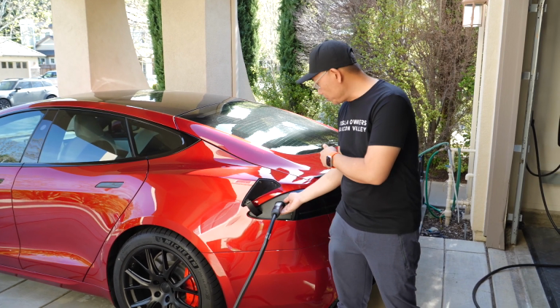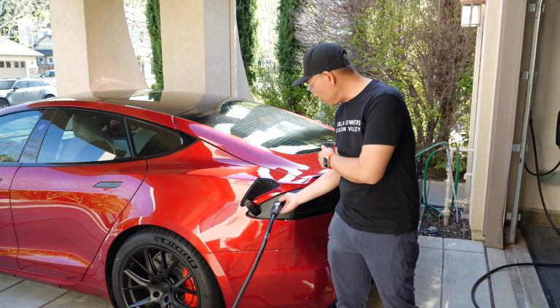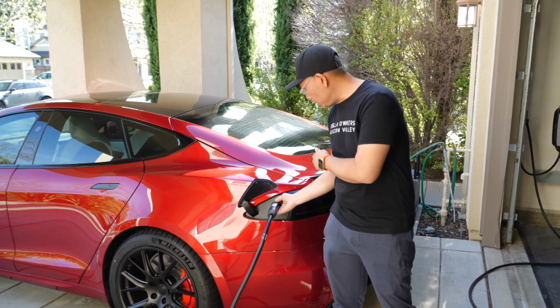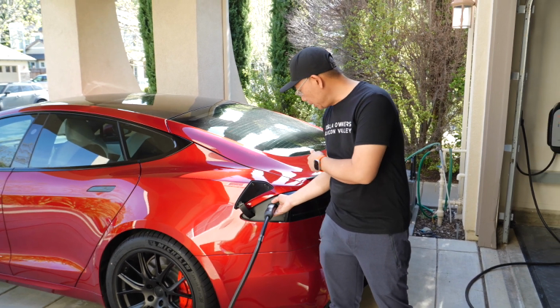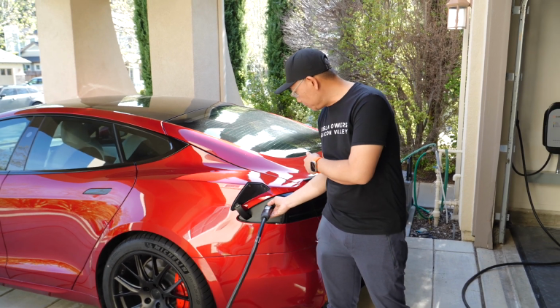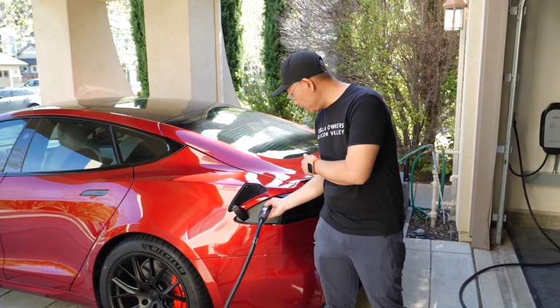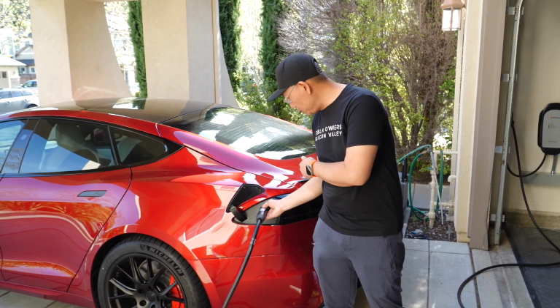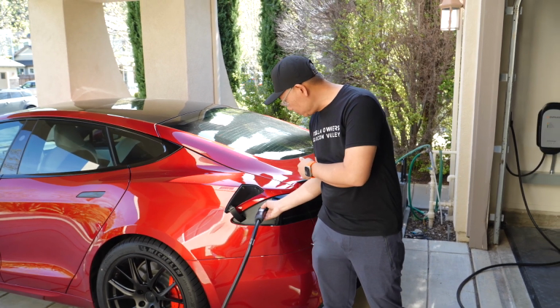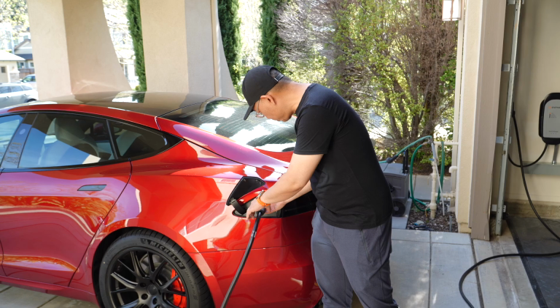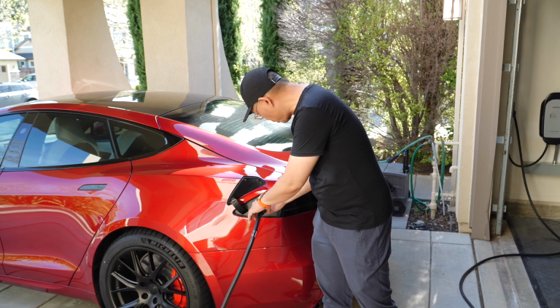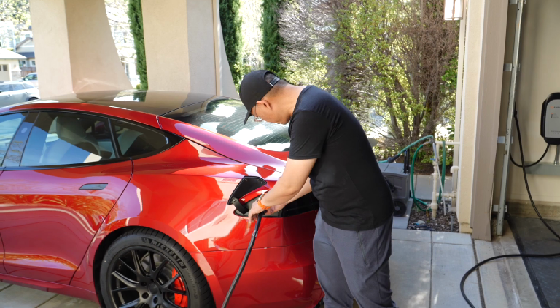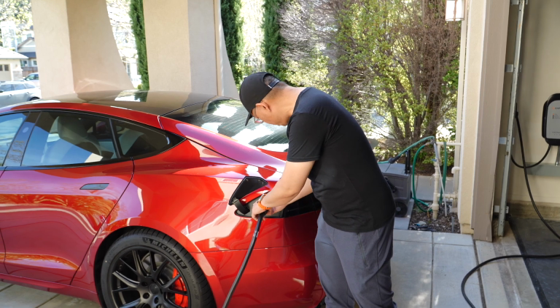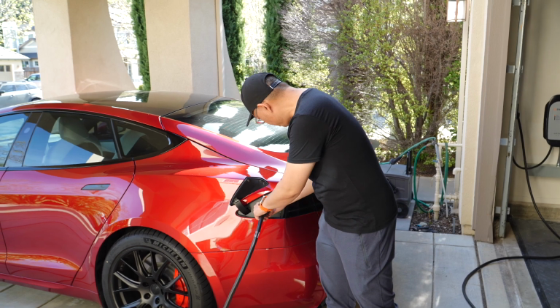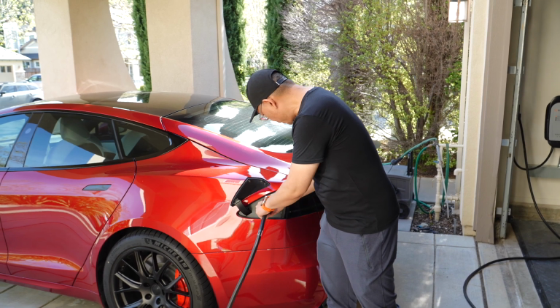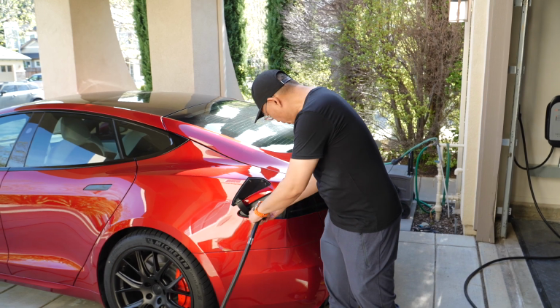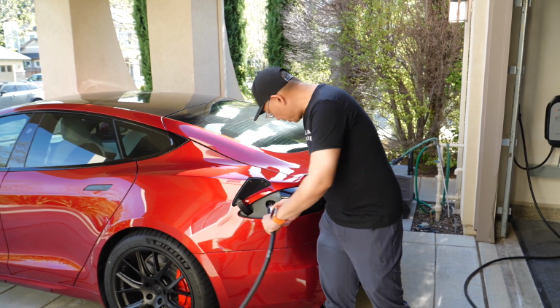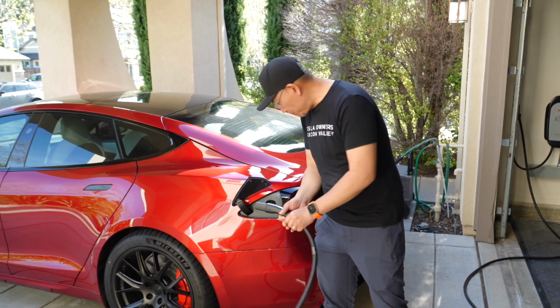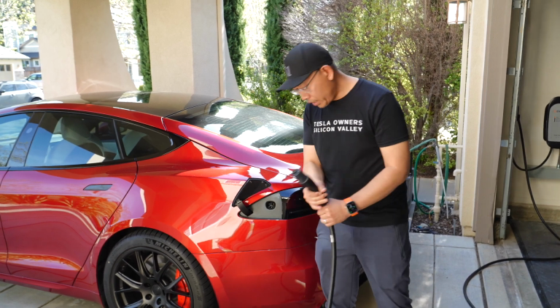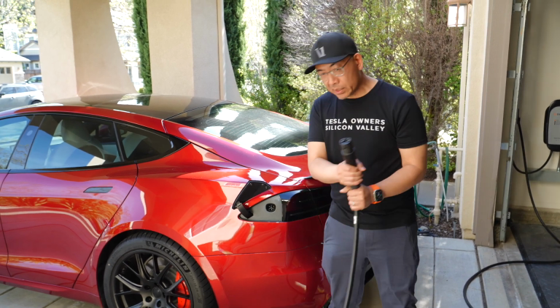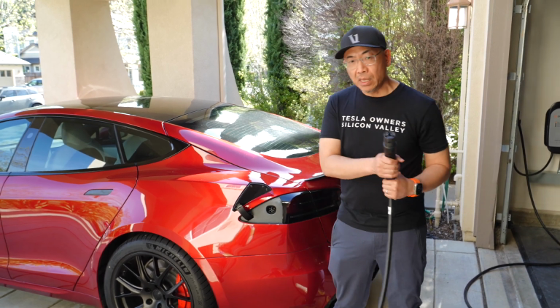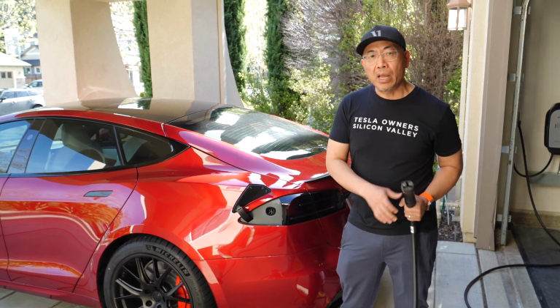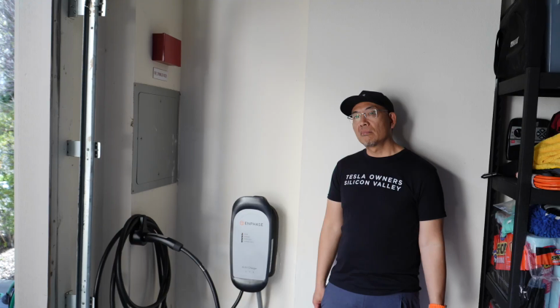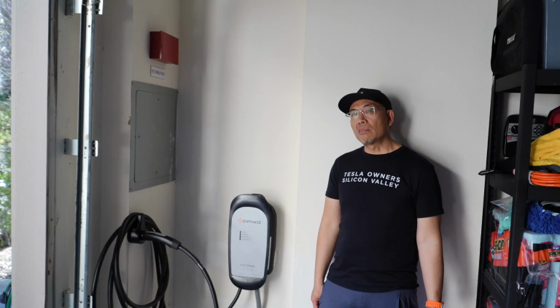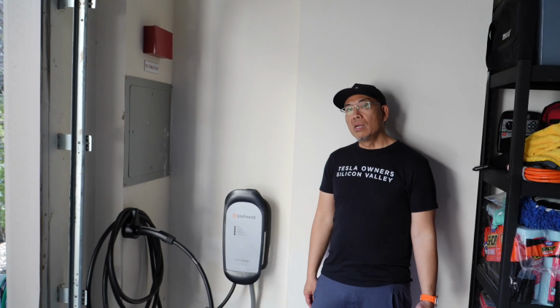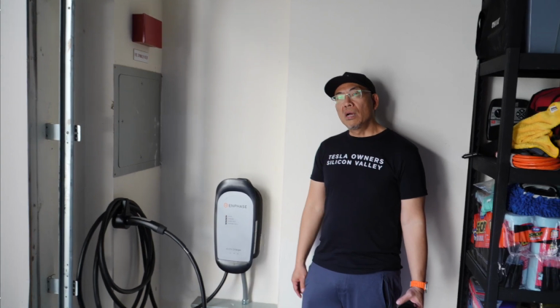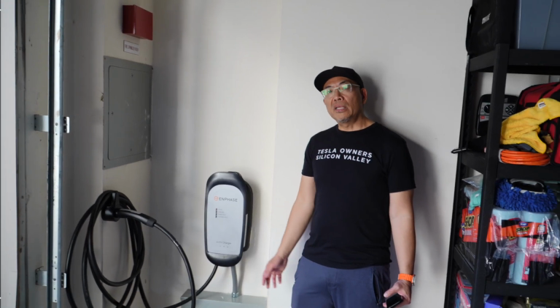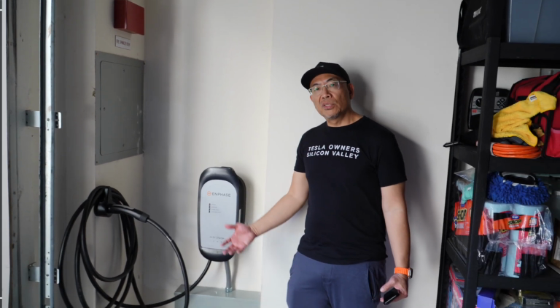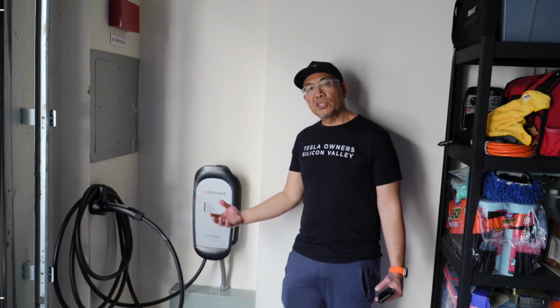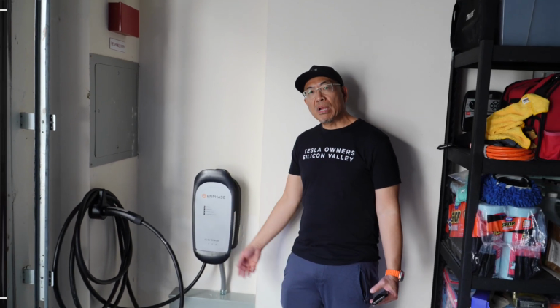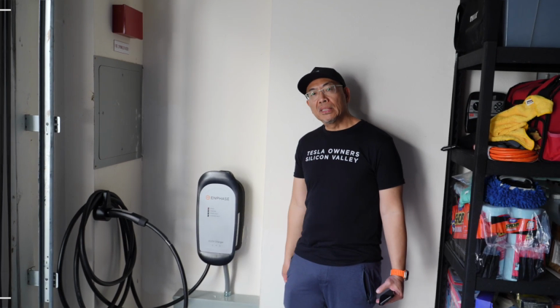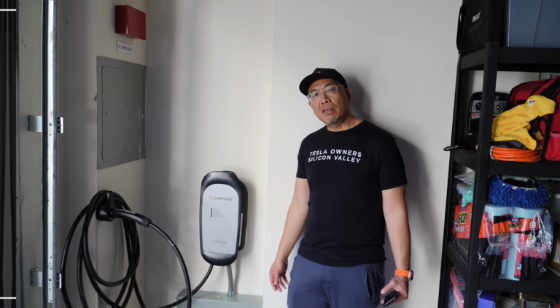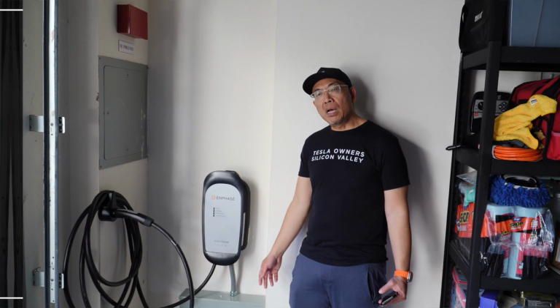It's been a couple of hours and I charged it to 81%. I'll hit this button here to stop charging and unplug it. Let's wrap things up.